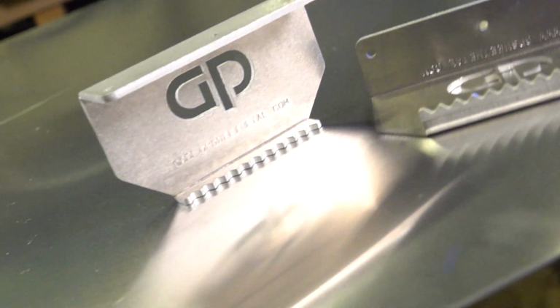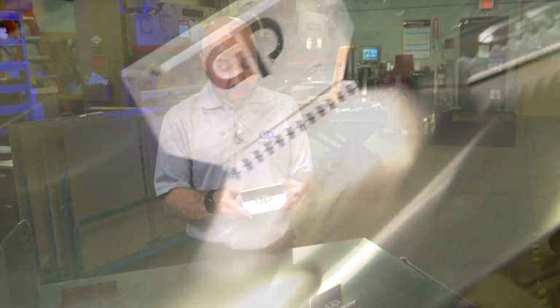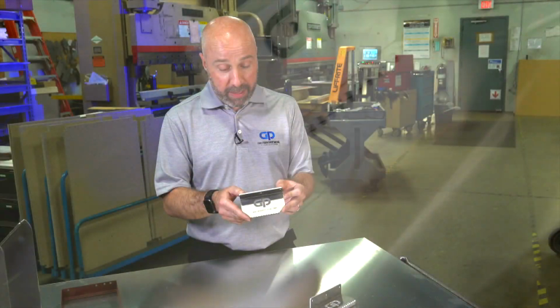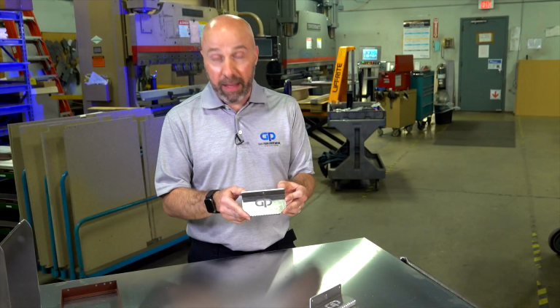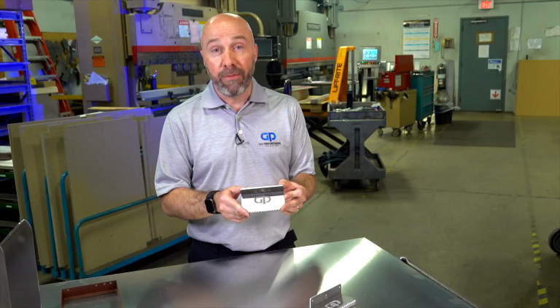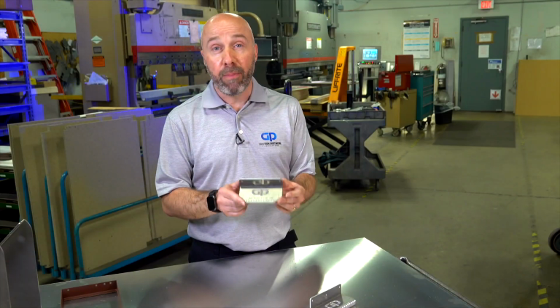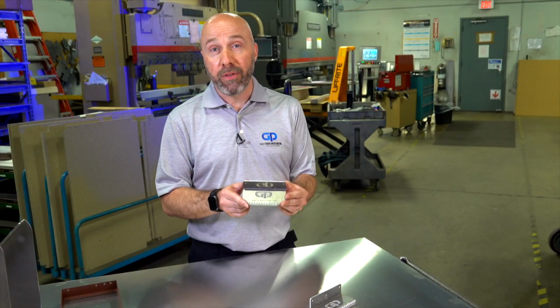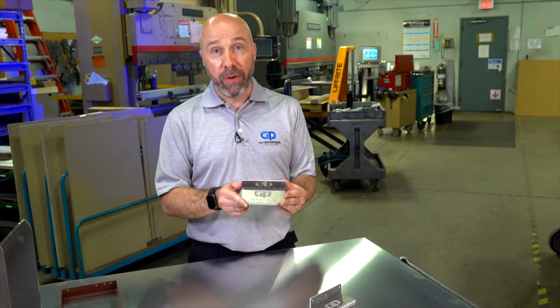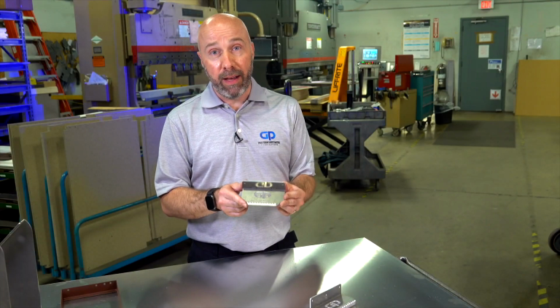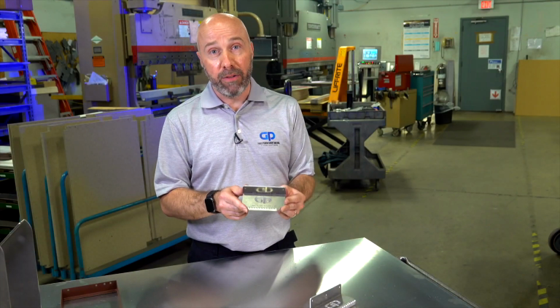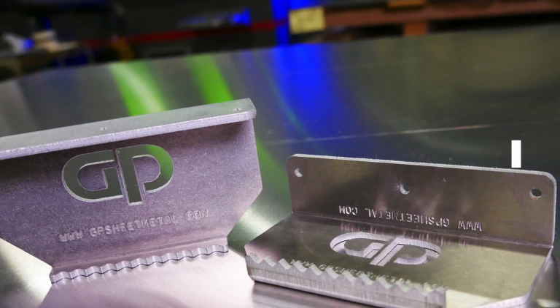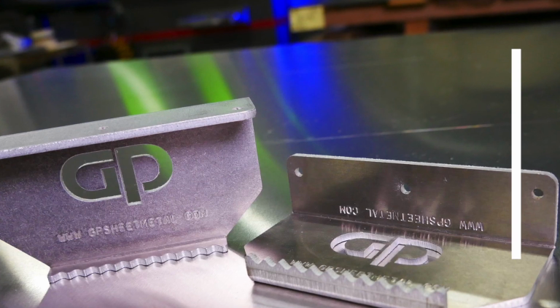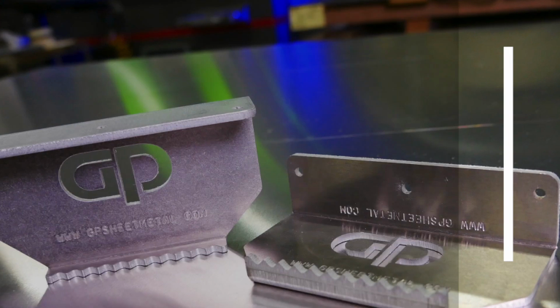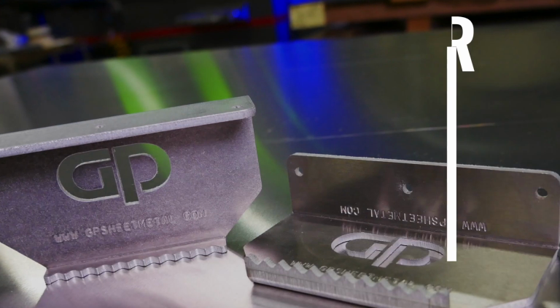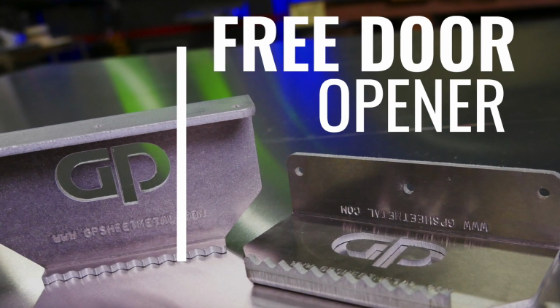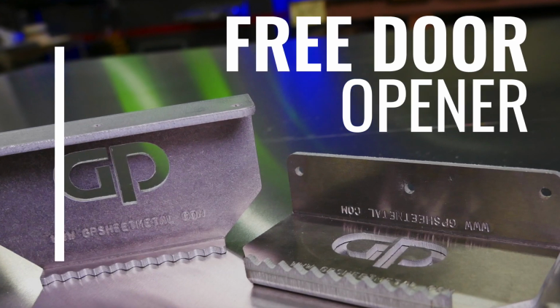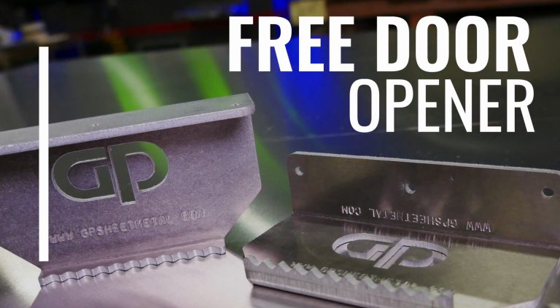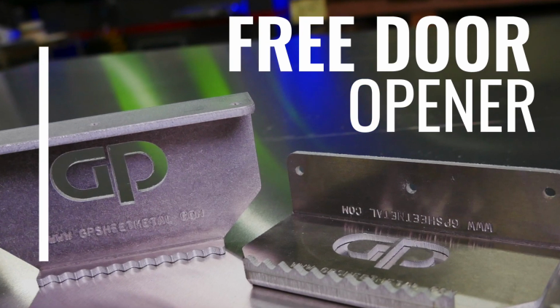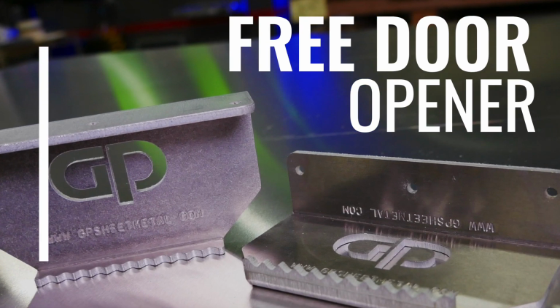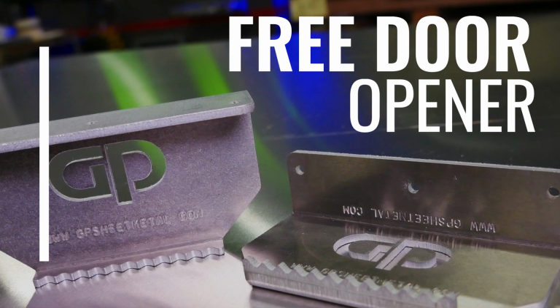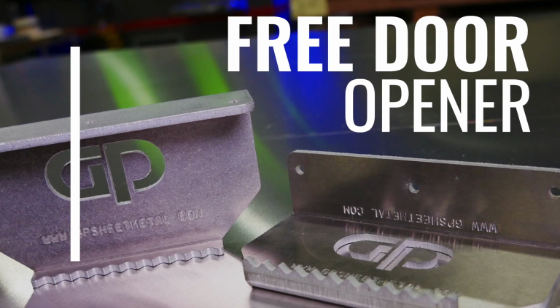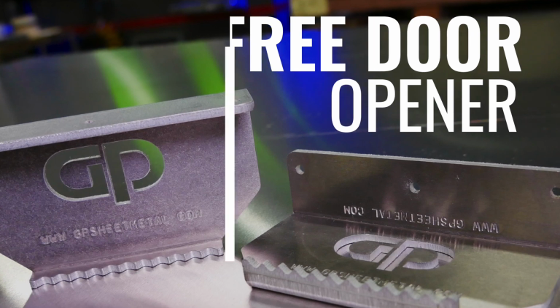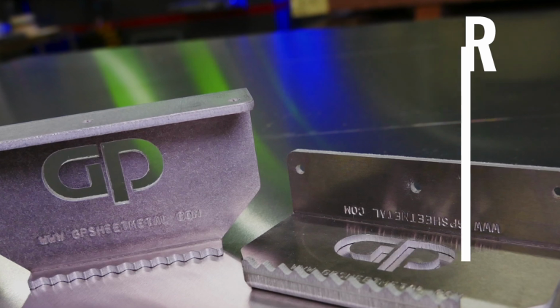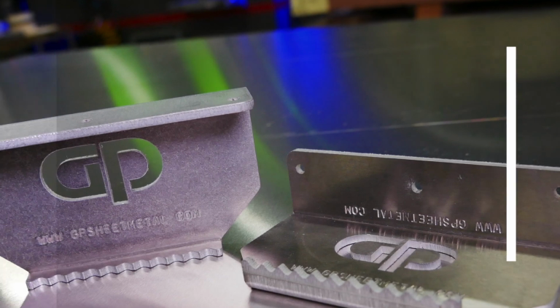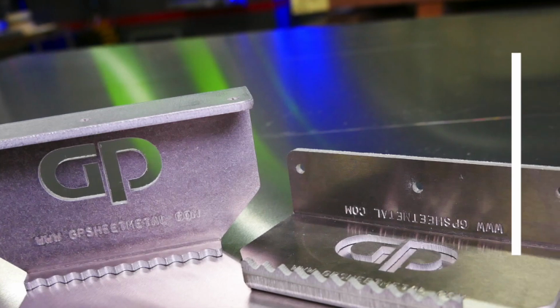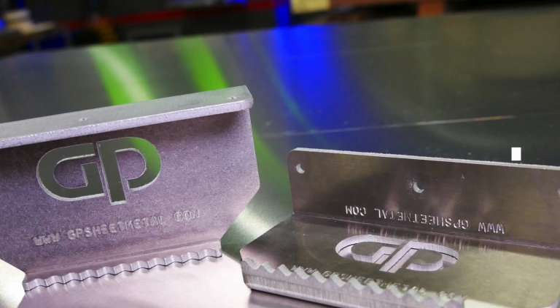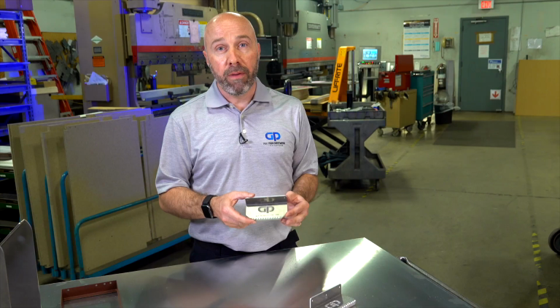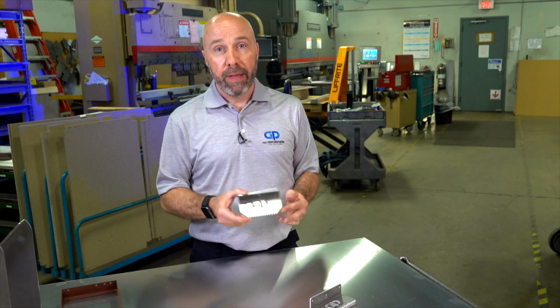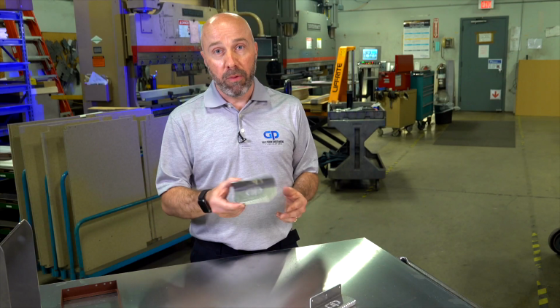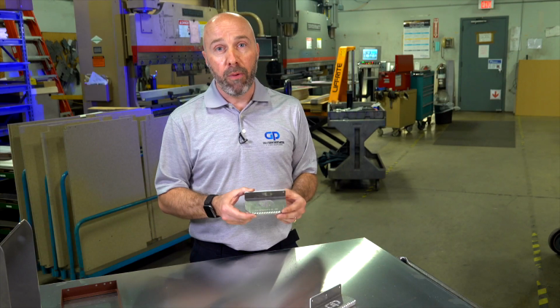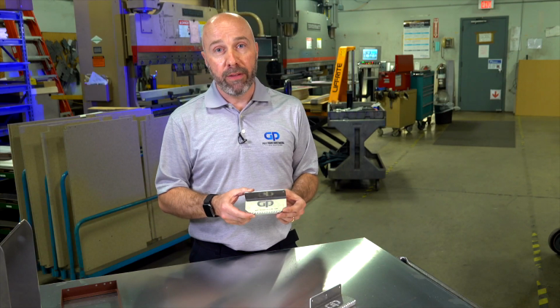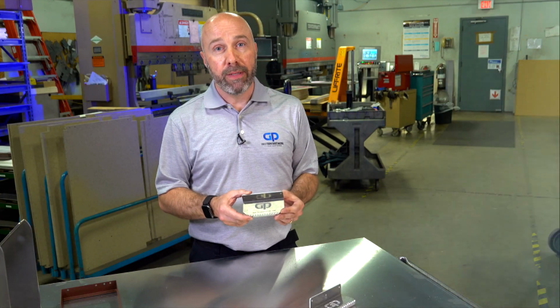I want to give it to you to keep you safe and free. So just fill out the form and we'll get one out to you.